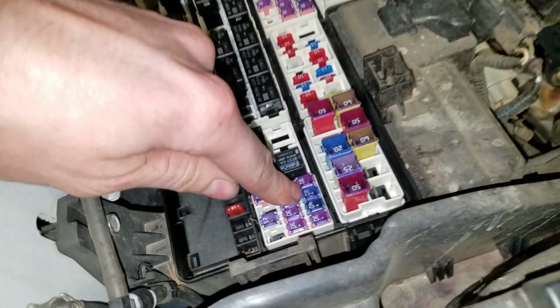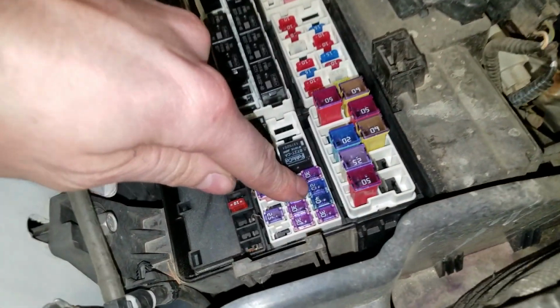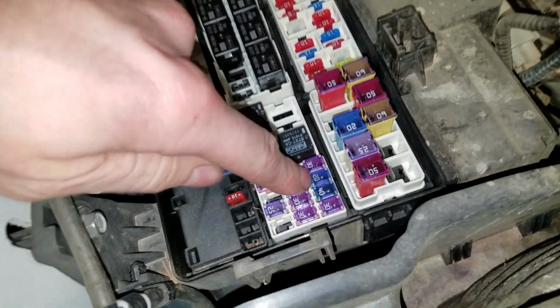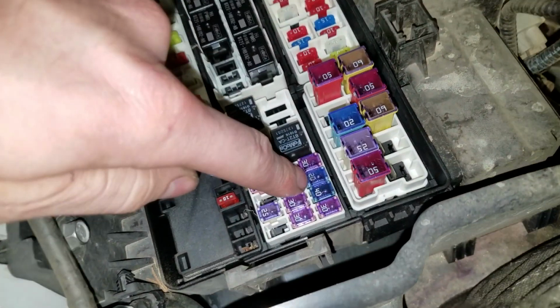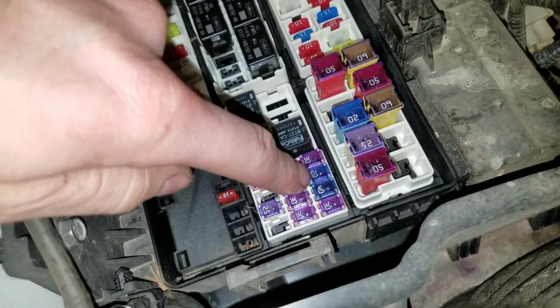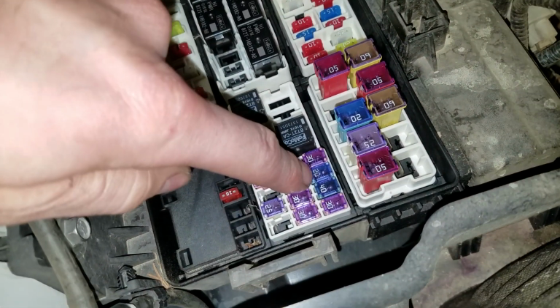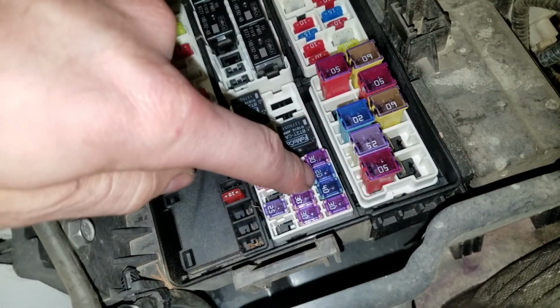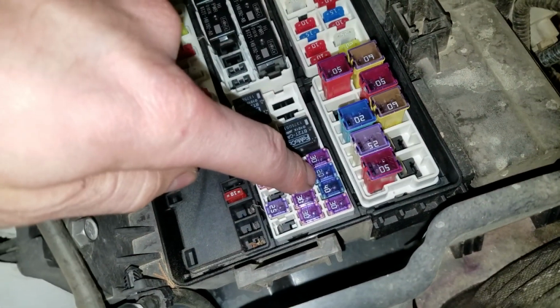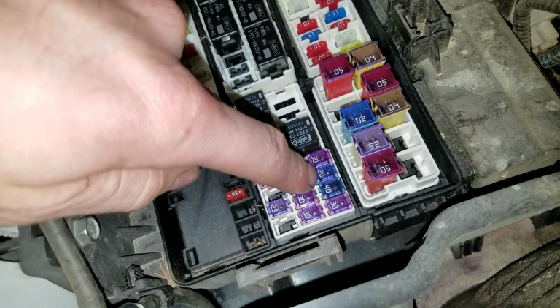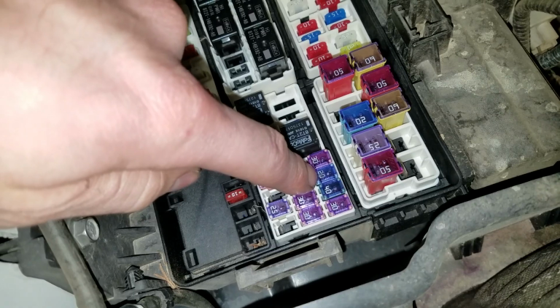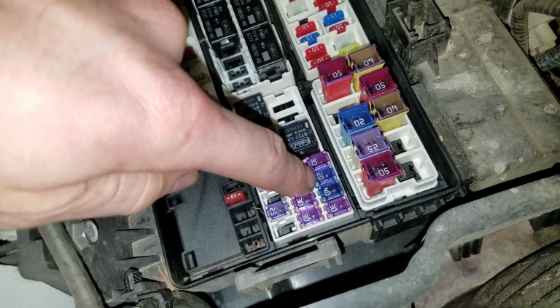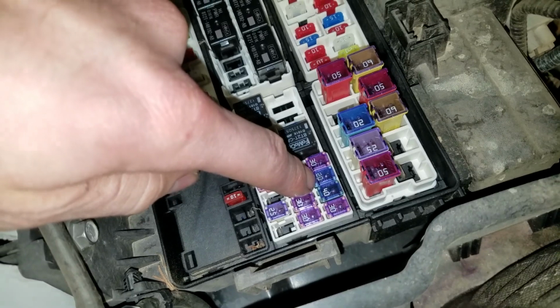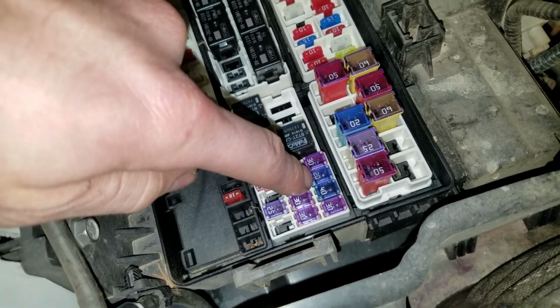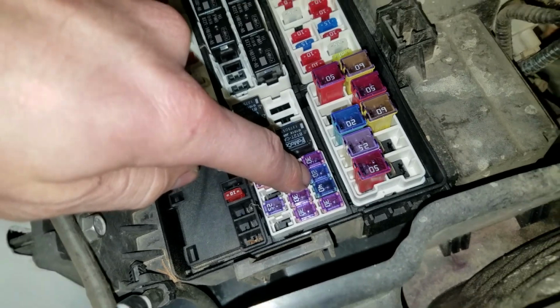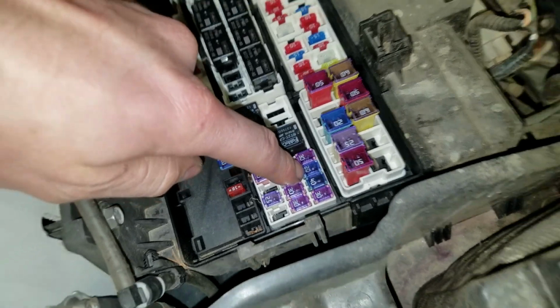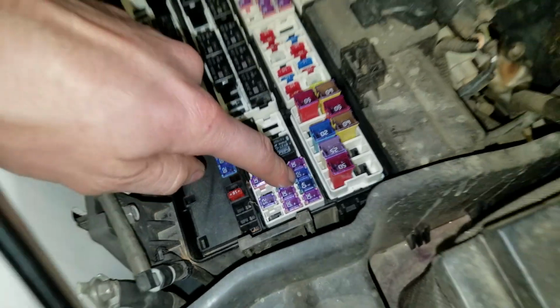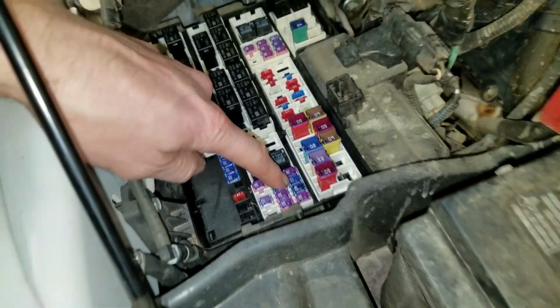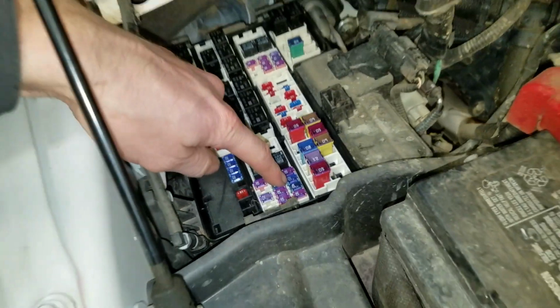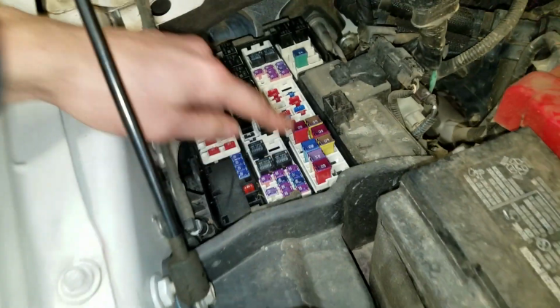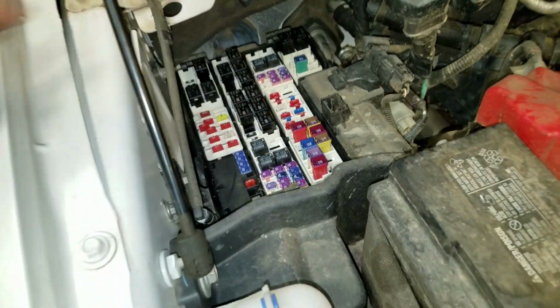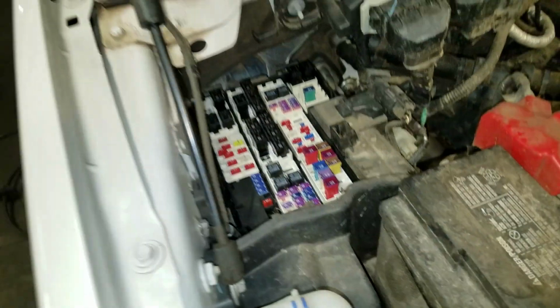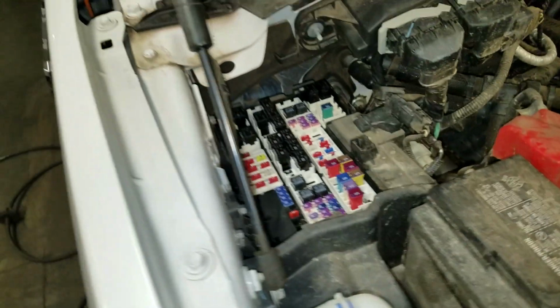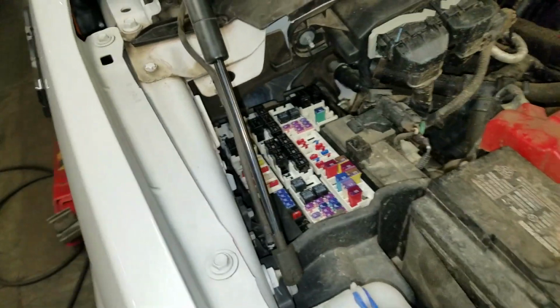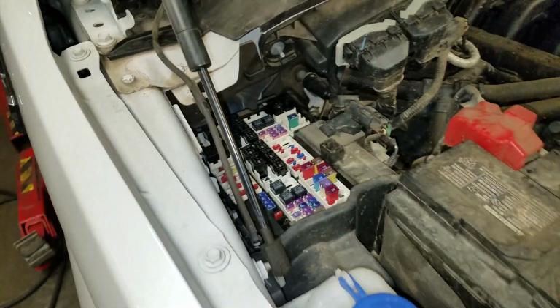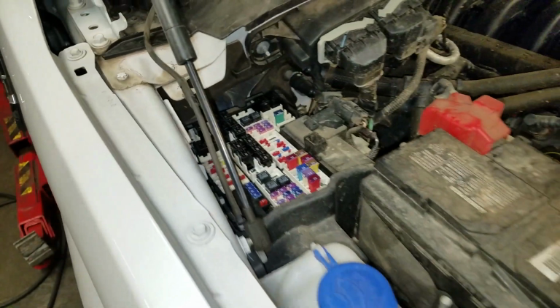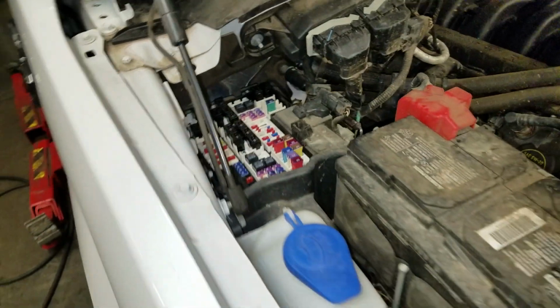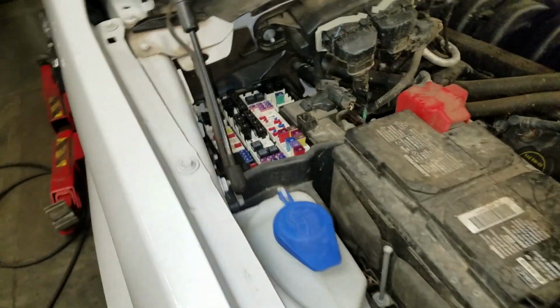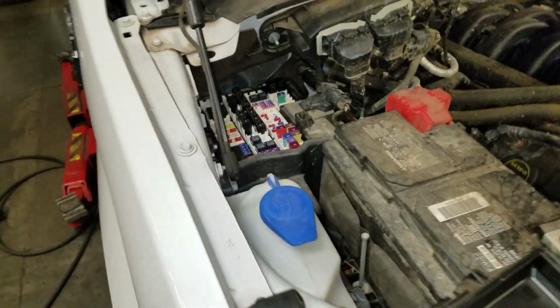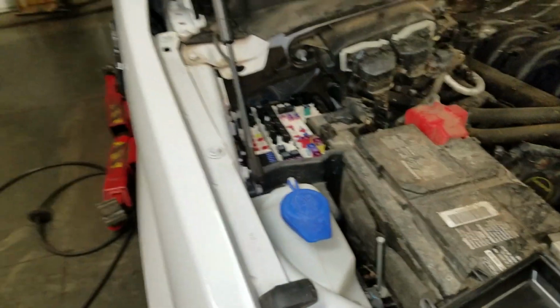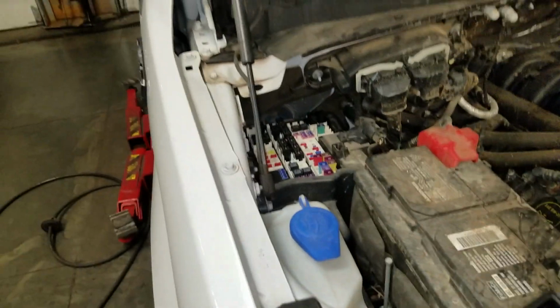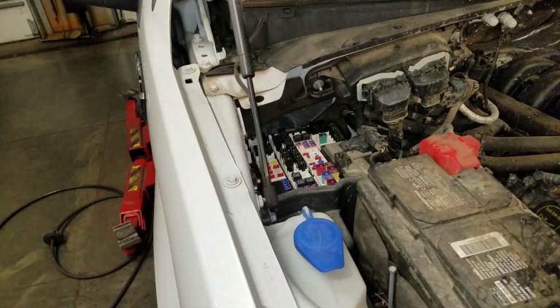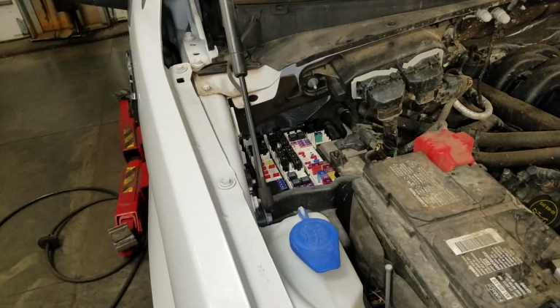As far as the fuel pump relay, that's right there. The fuse for the fuel pump is going to be this 20 amp fuse right down here. Let me know if you guys have any questions.